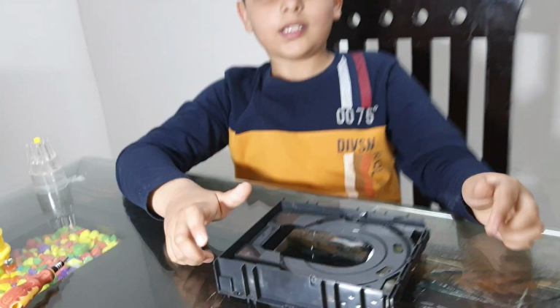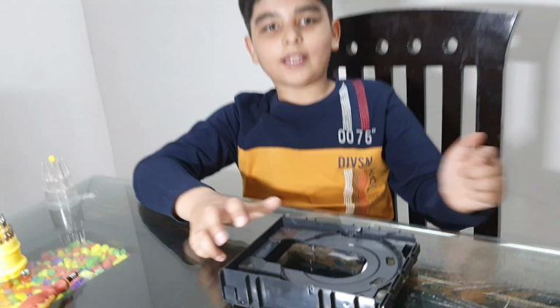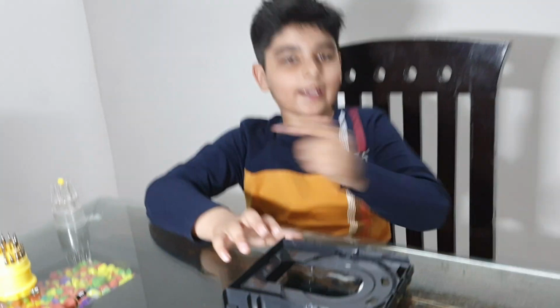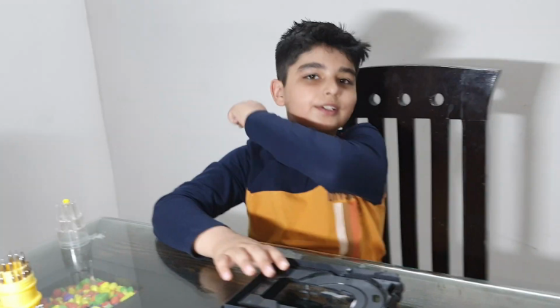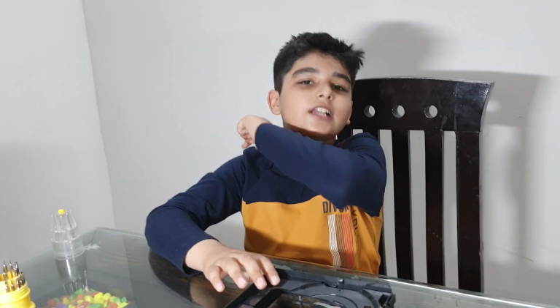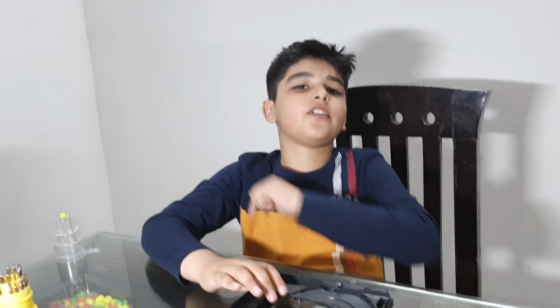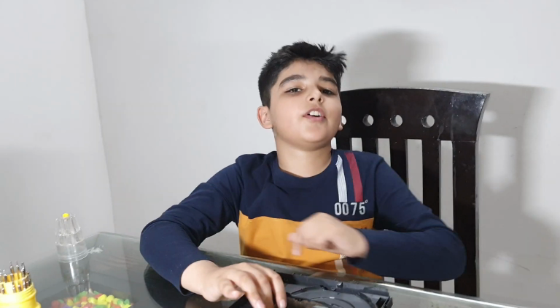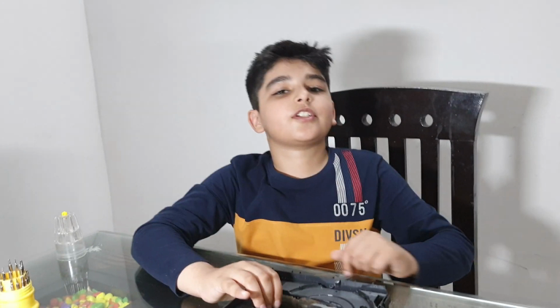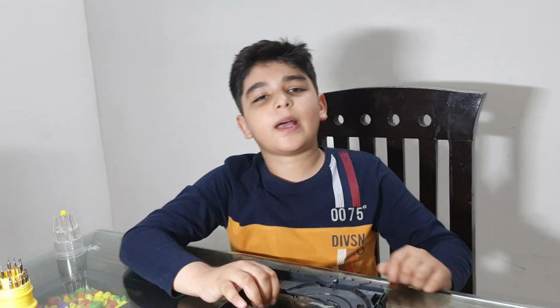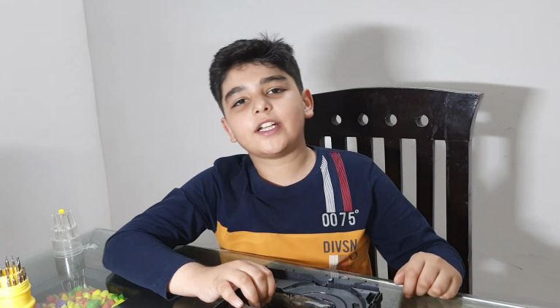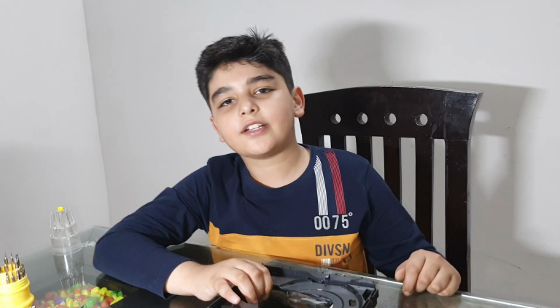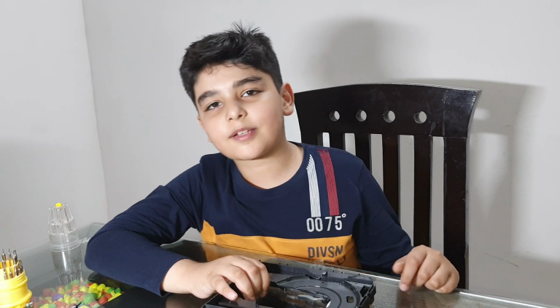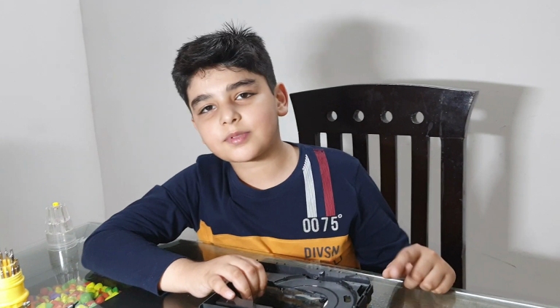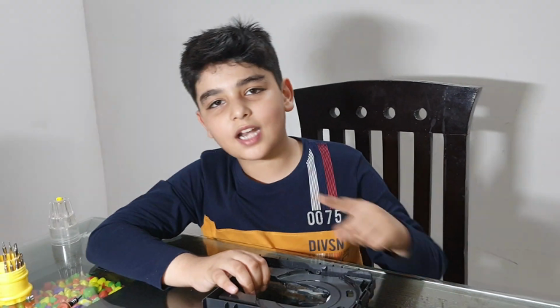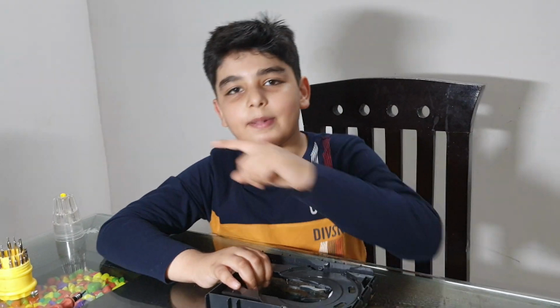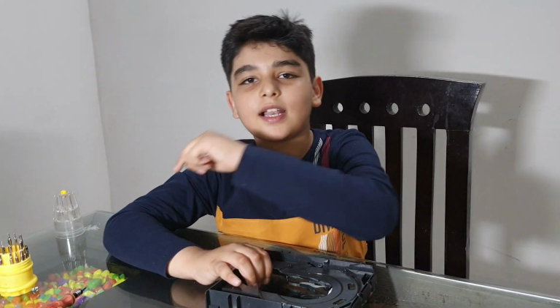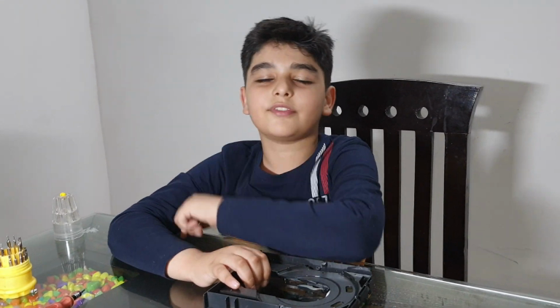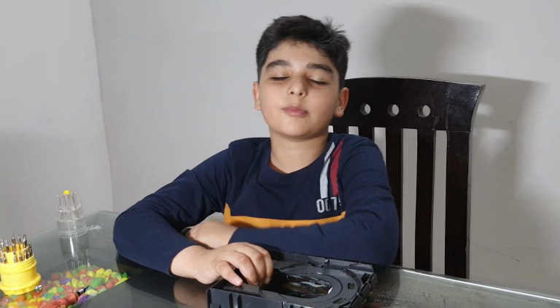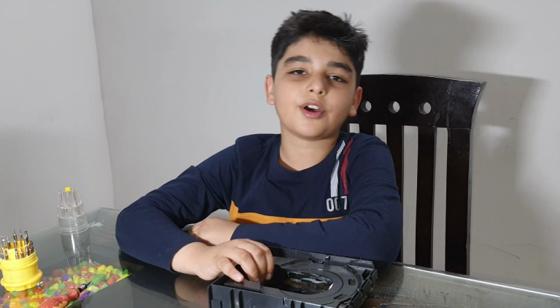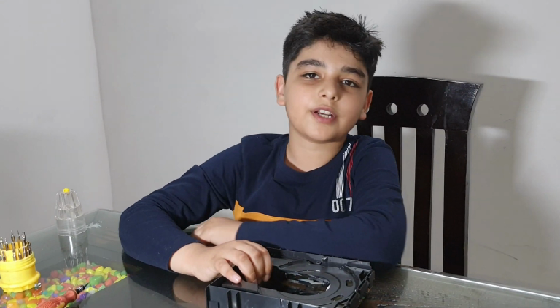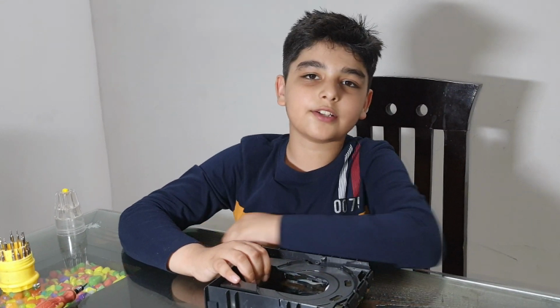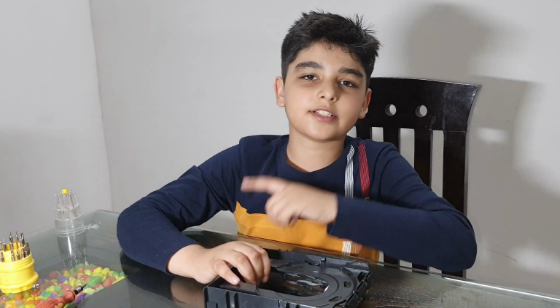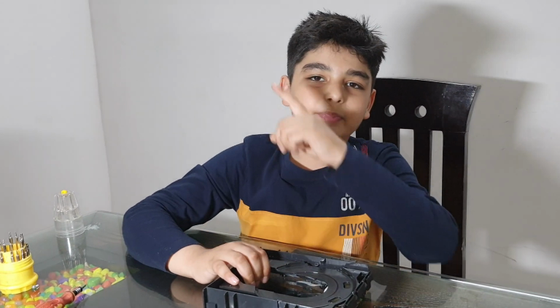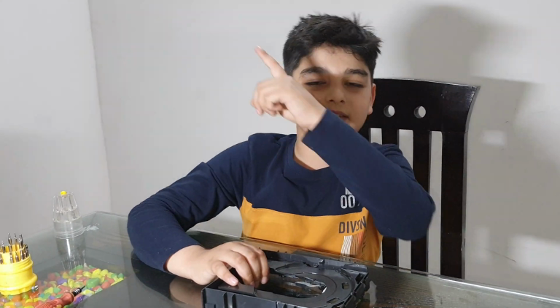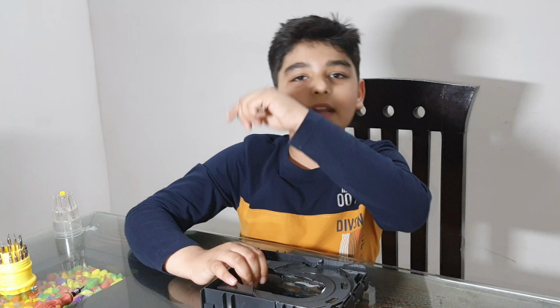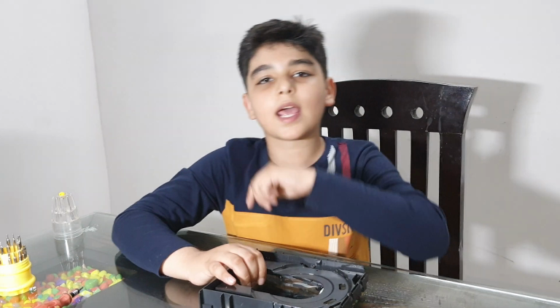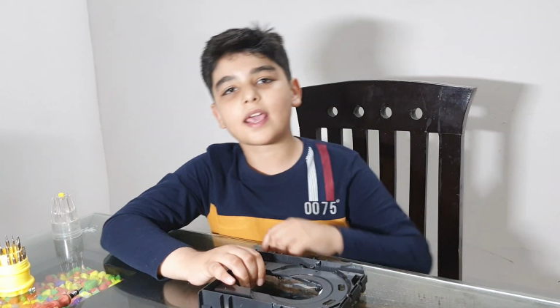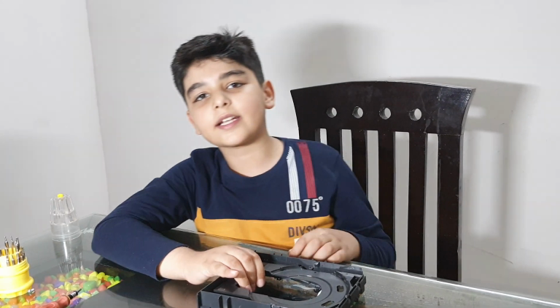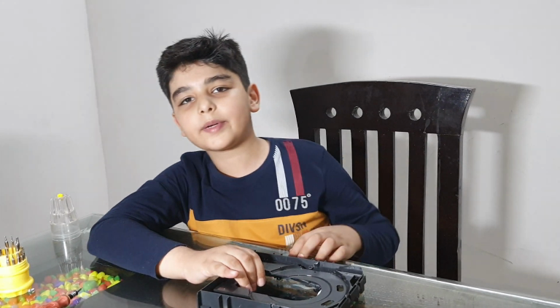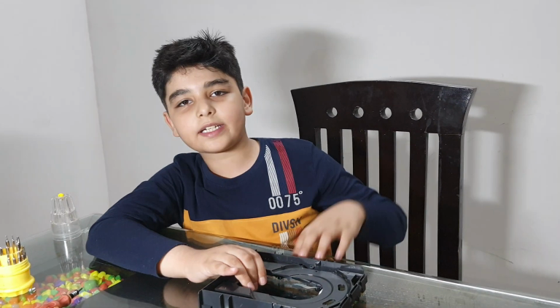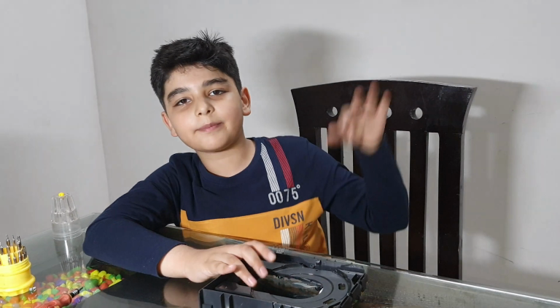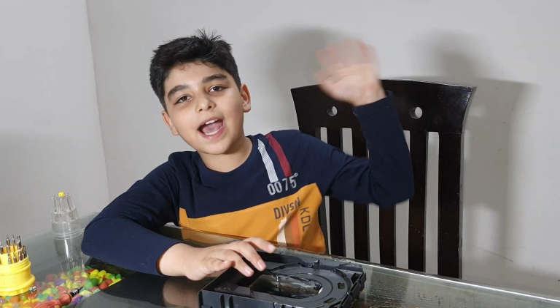Thank you guys for watching my video. Subscribe and like for more videos and click the like button. Bye.